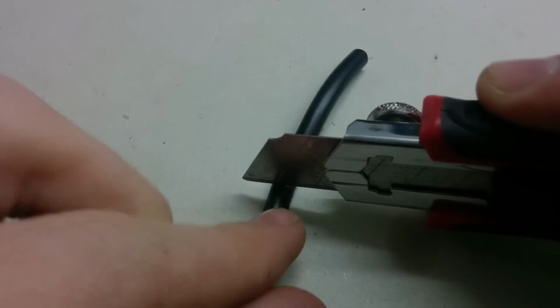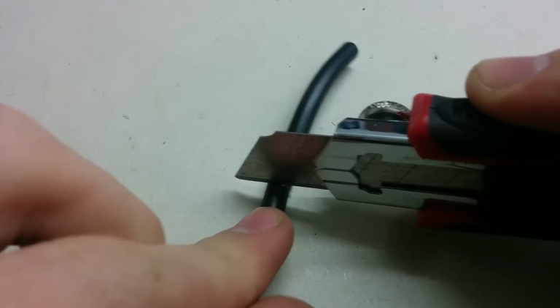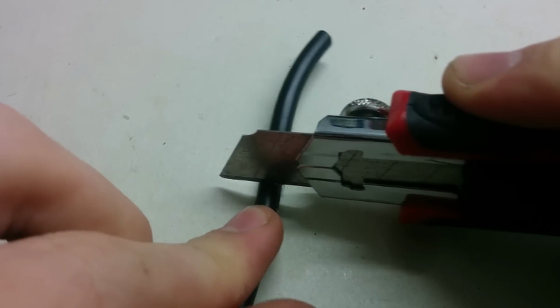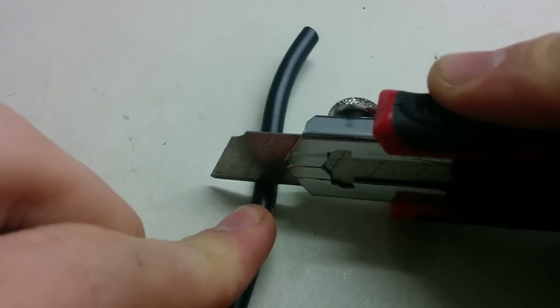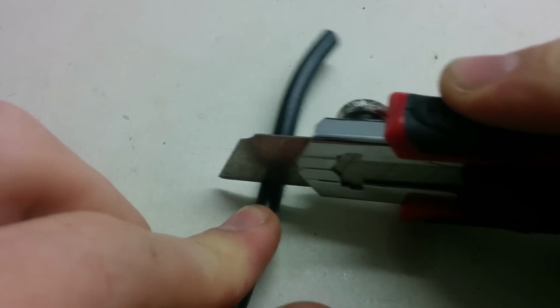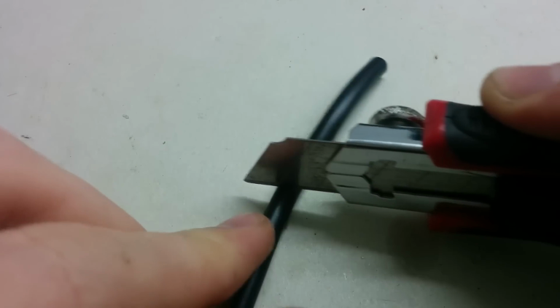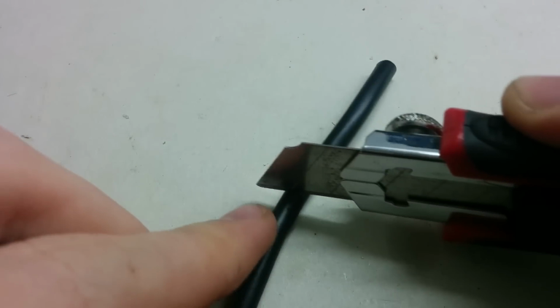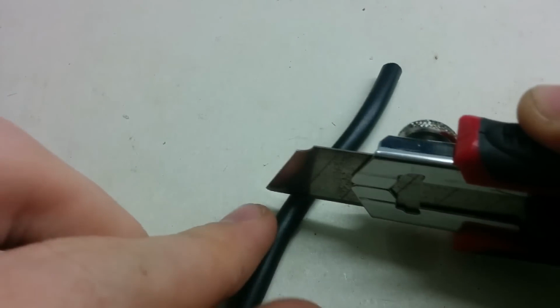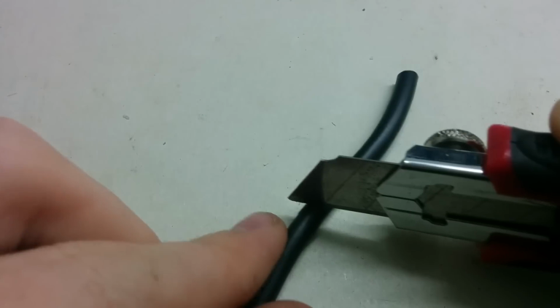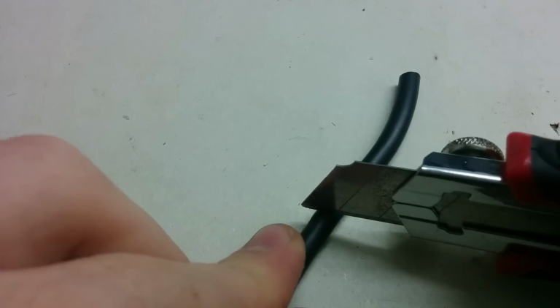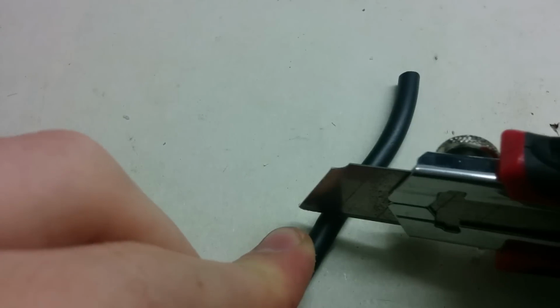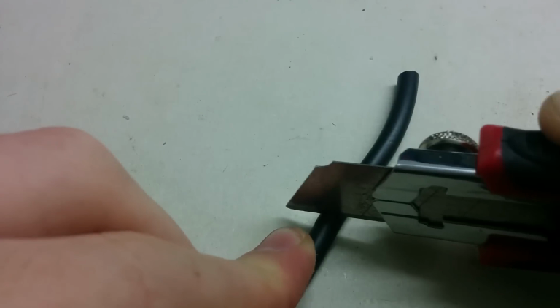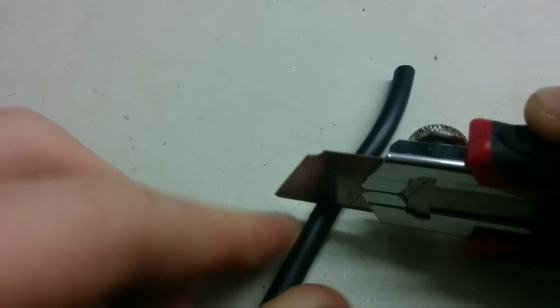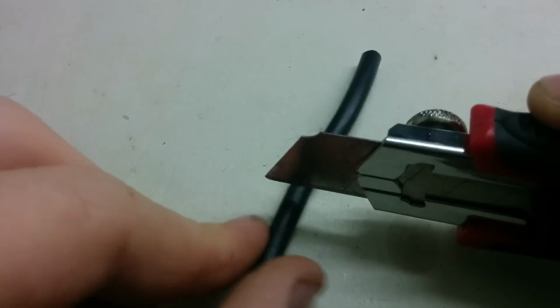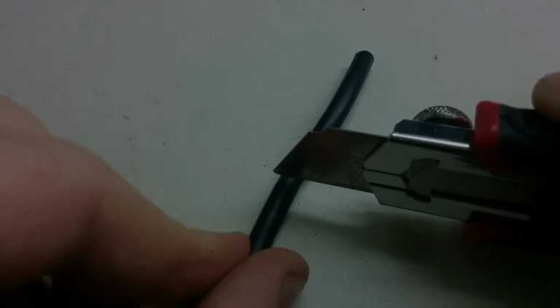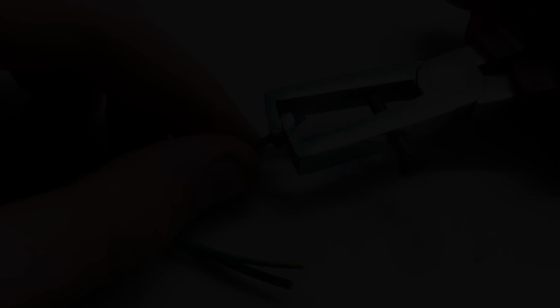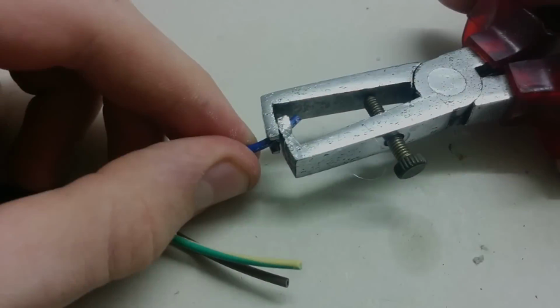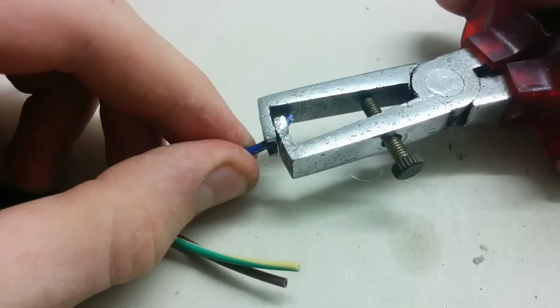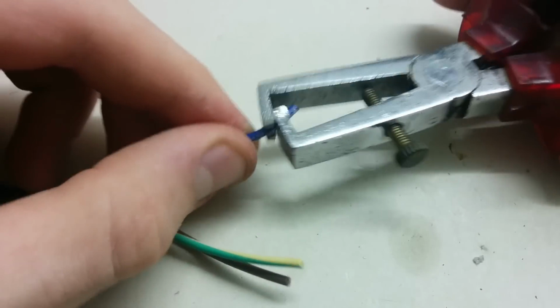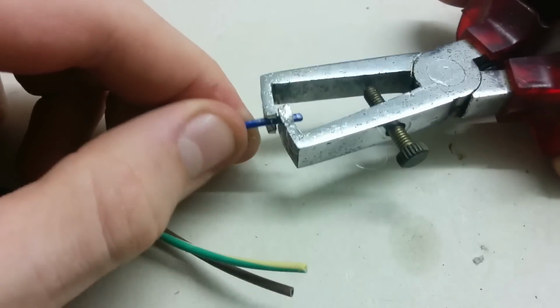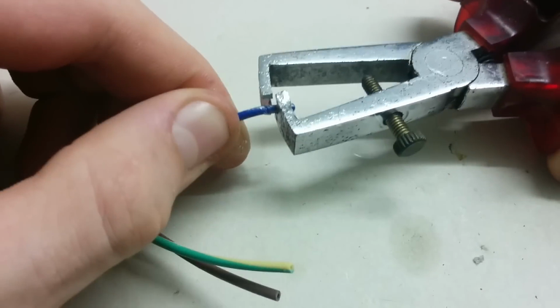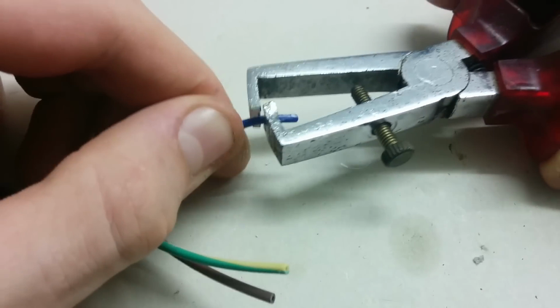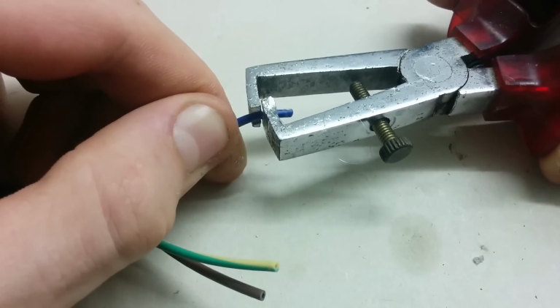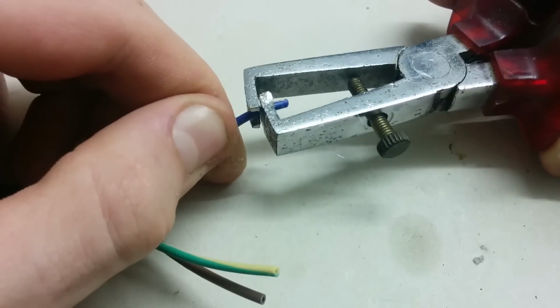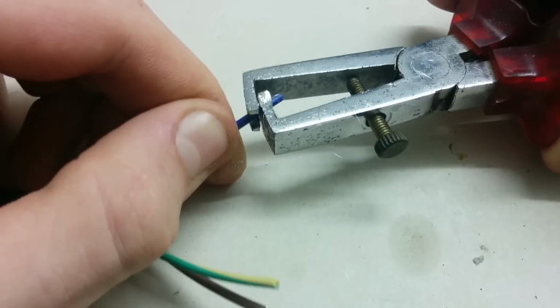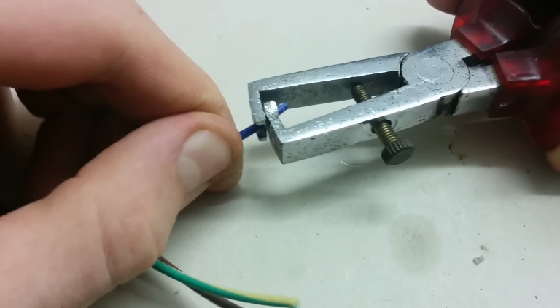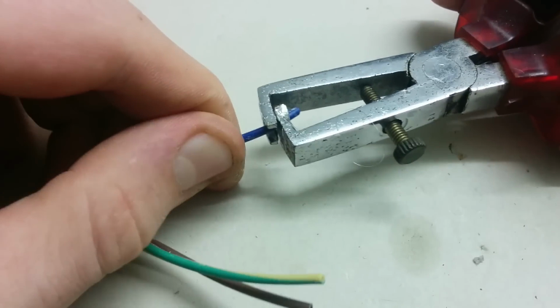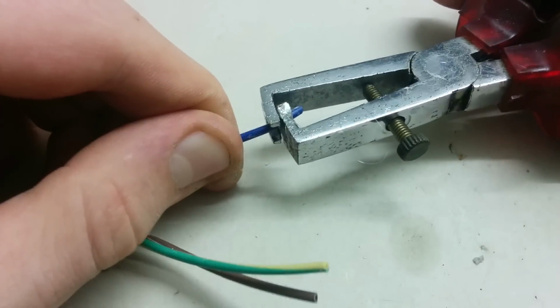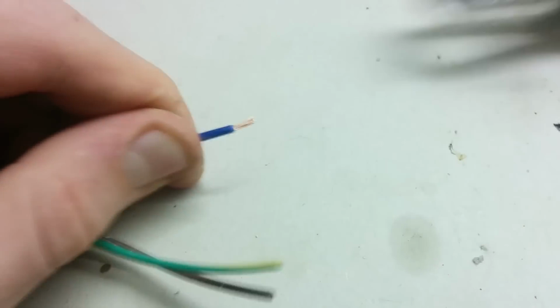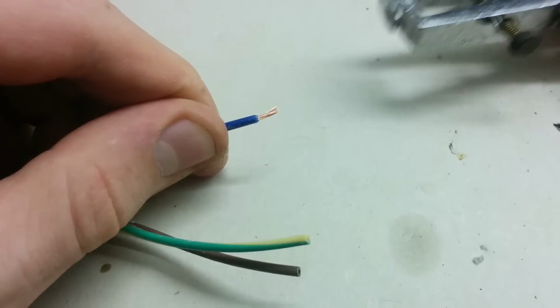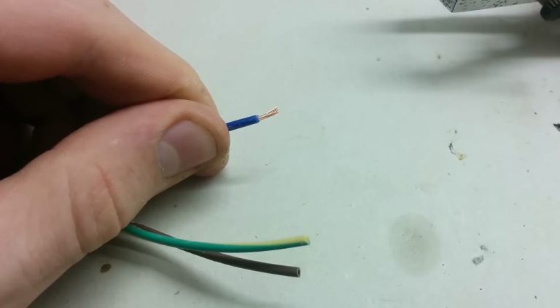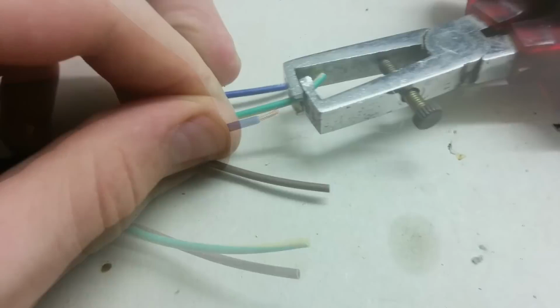Remove the insulation from the ends, put some solder on them, and repeat the same process on the other side as well.